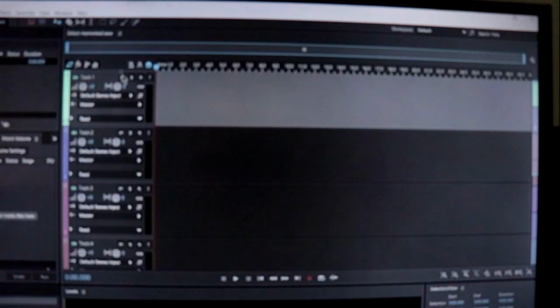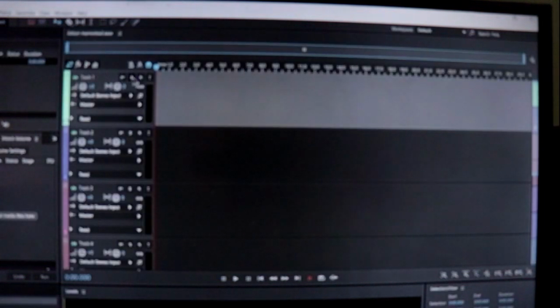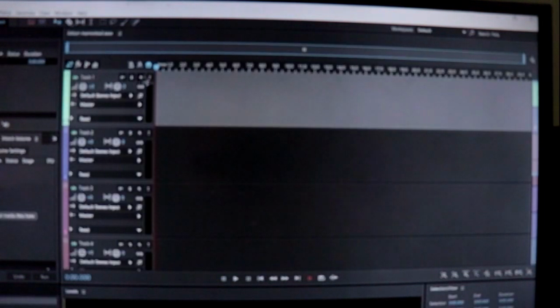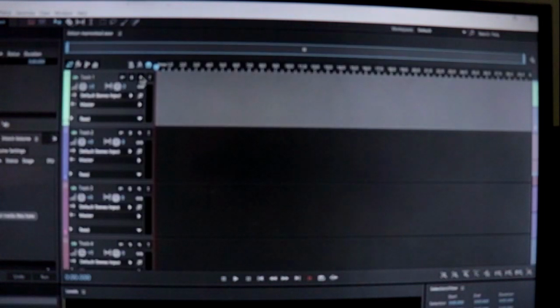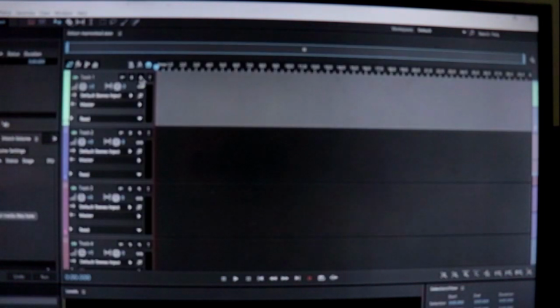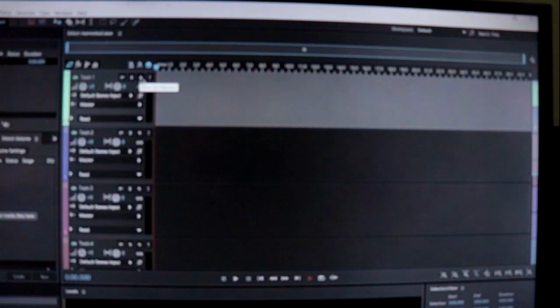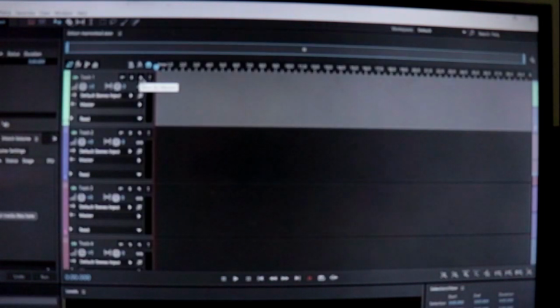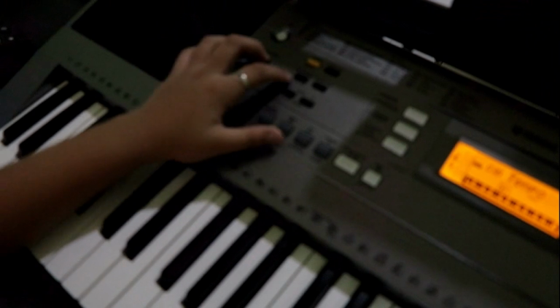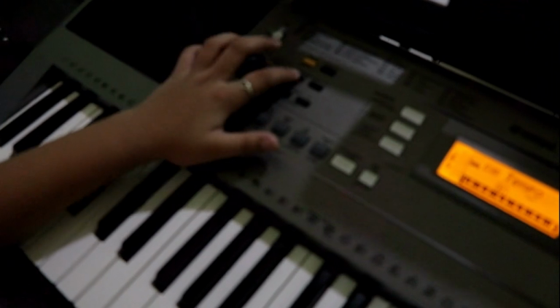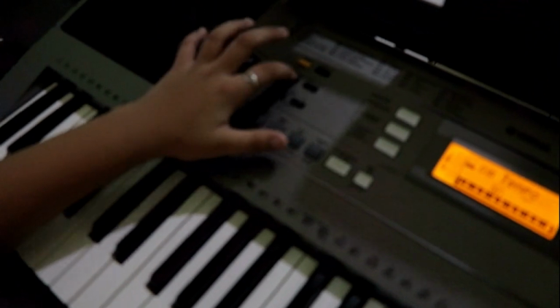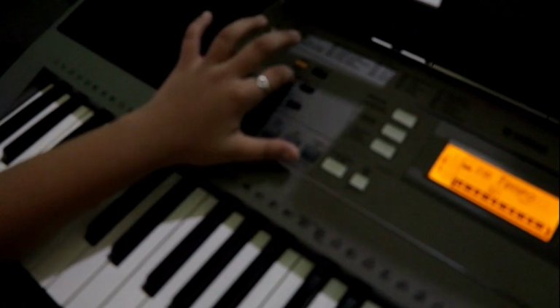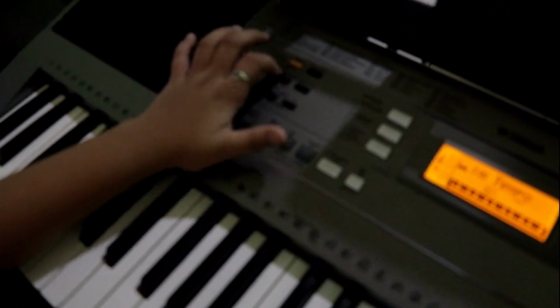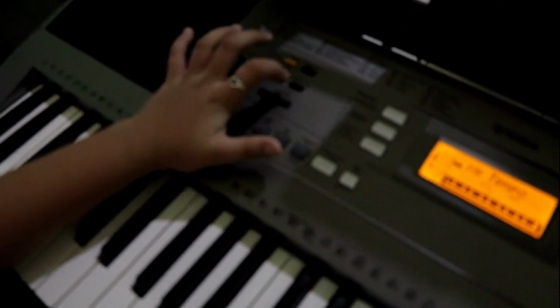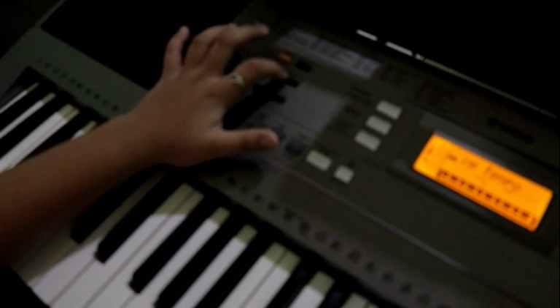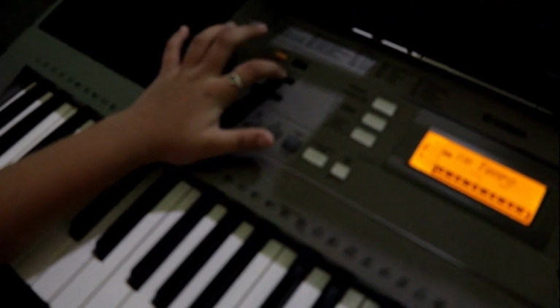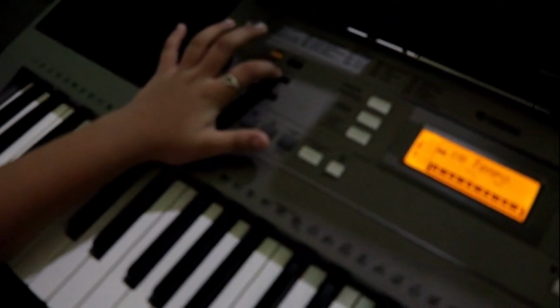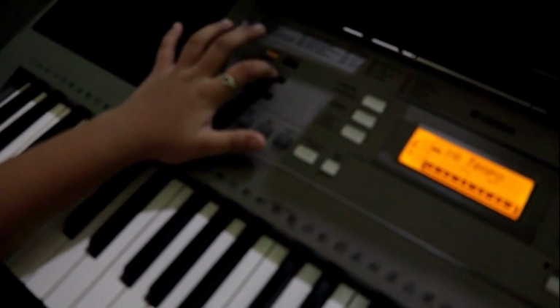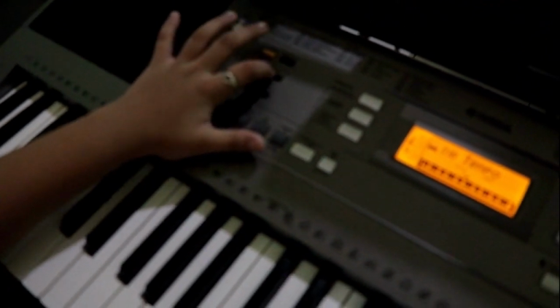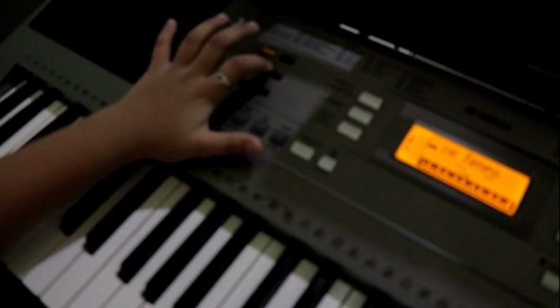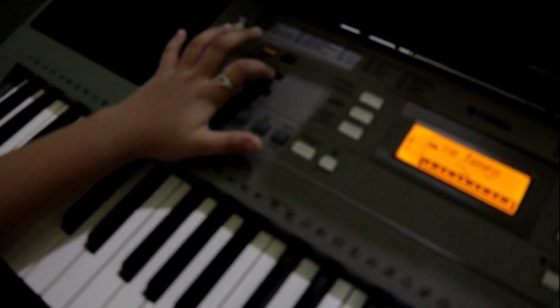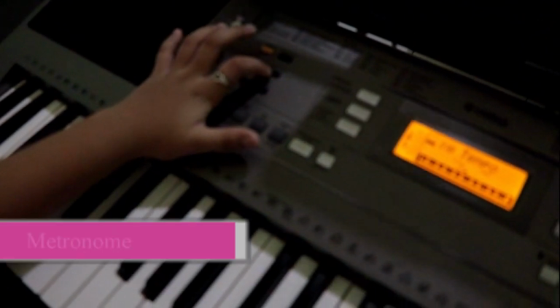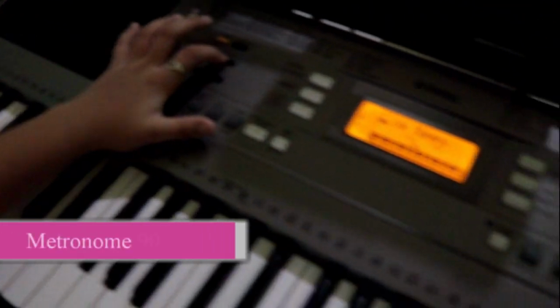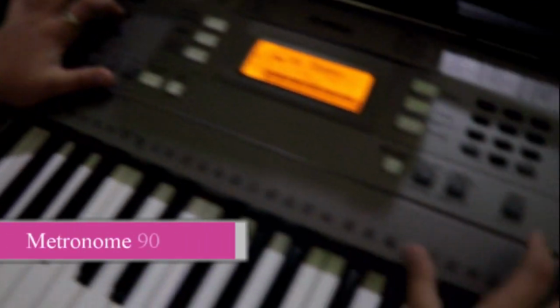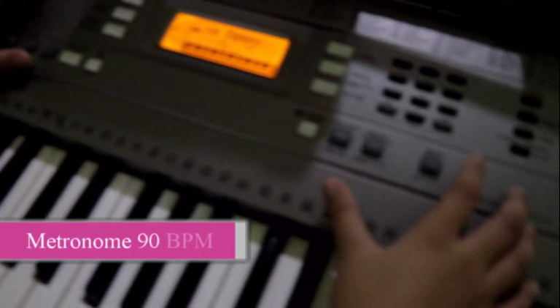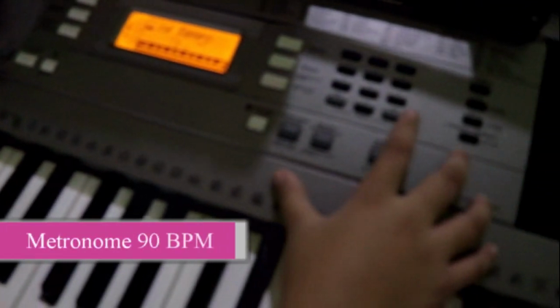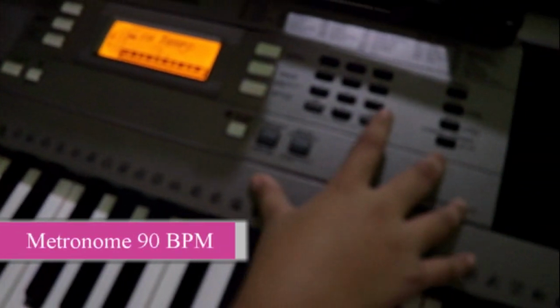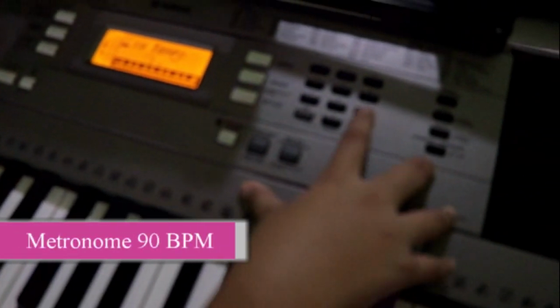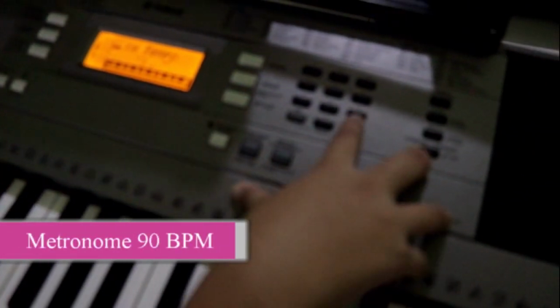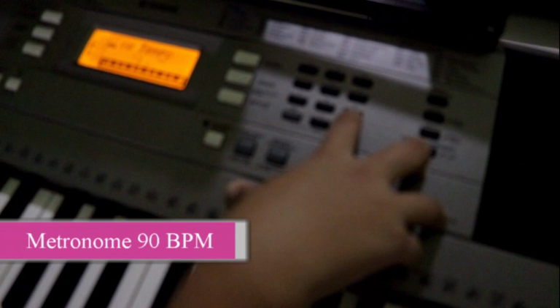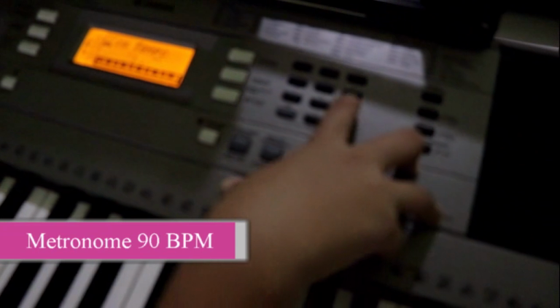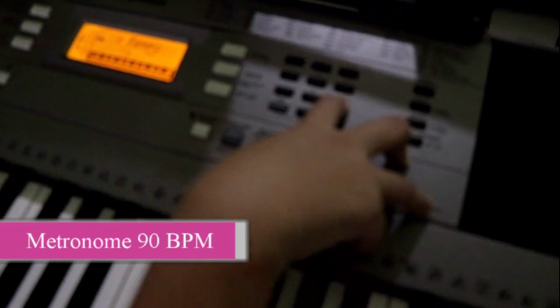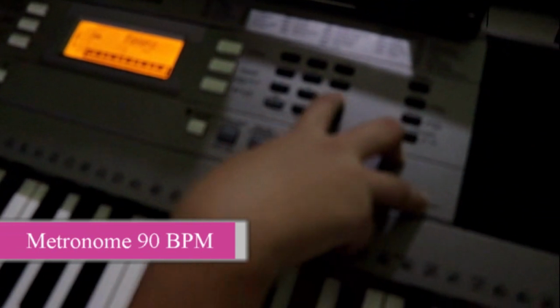First, I am going to record my click track for my beat guide. Let's set it to 90 BPM.